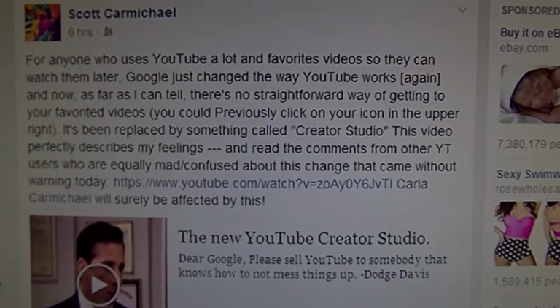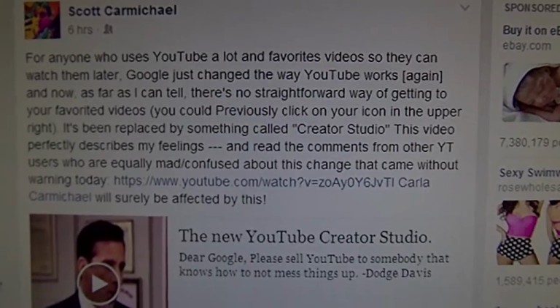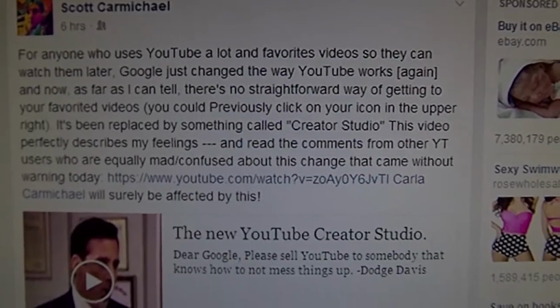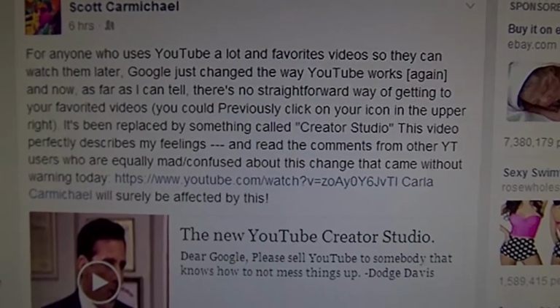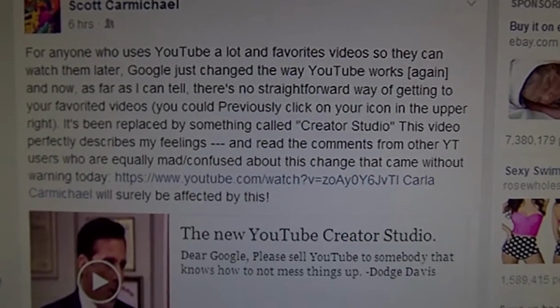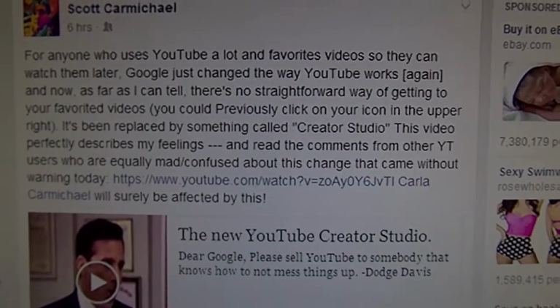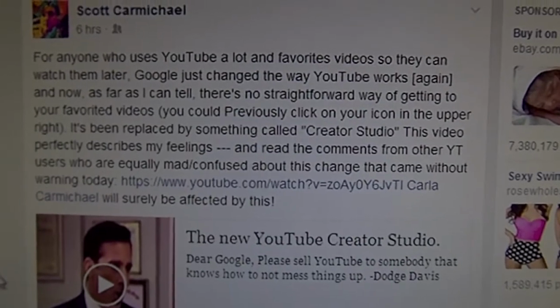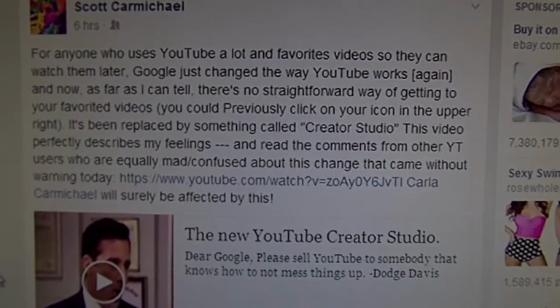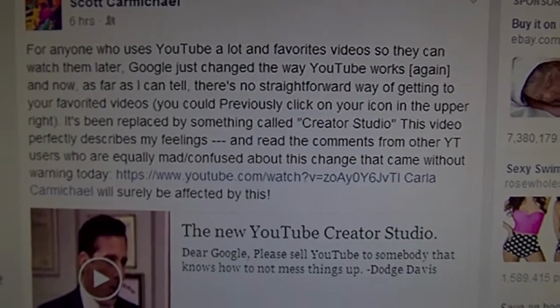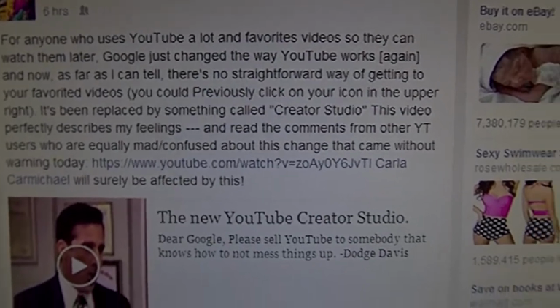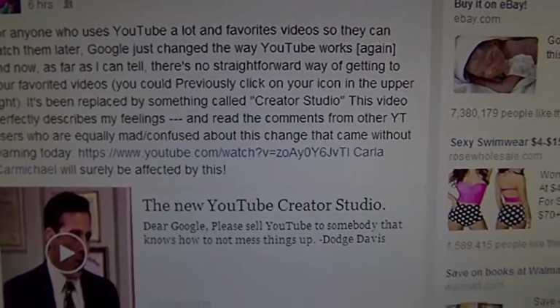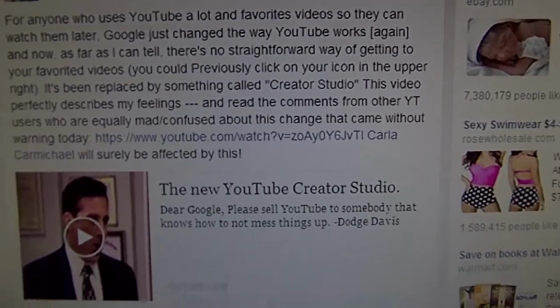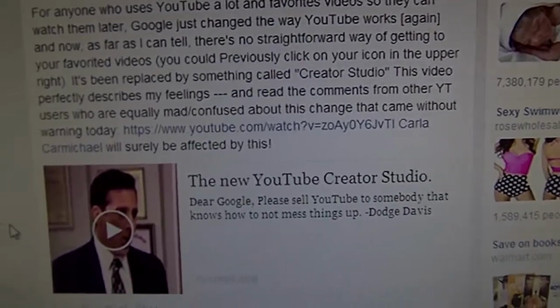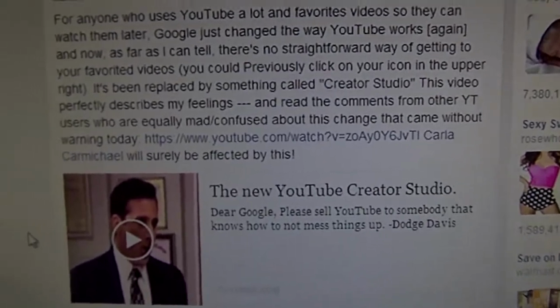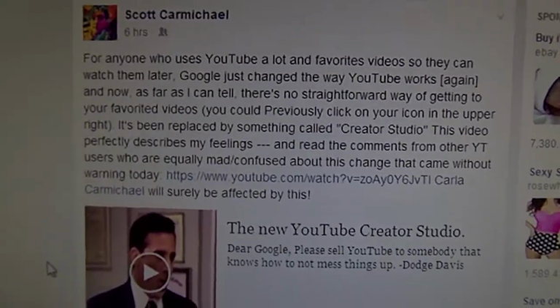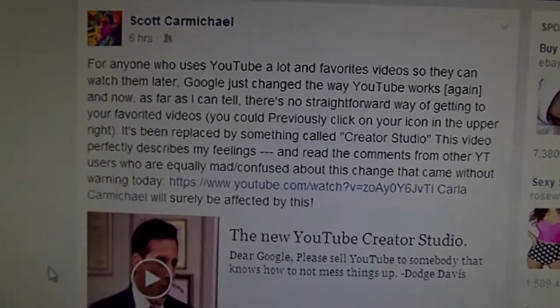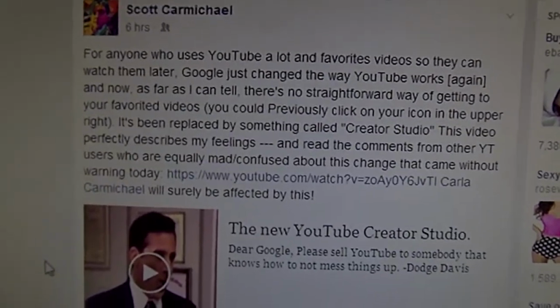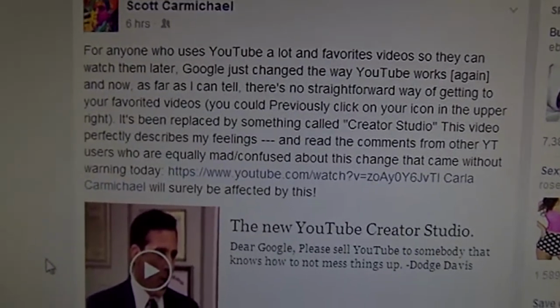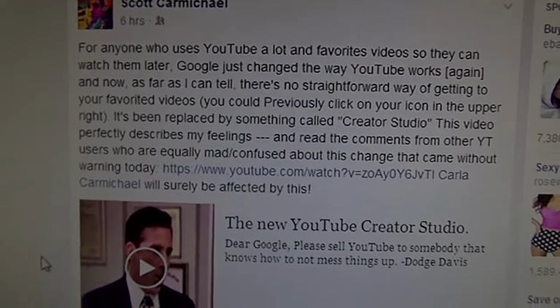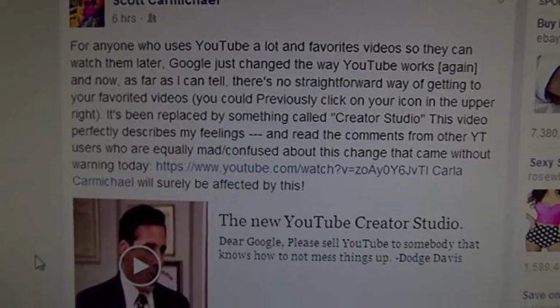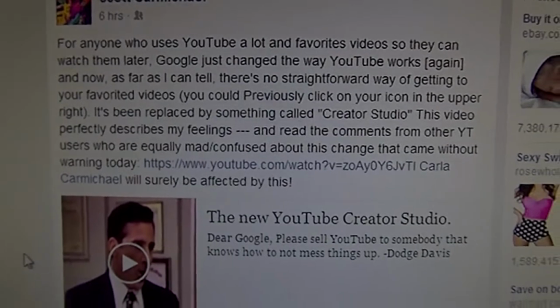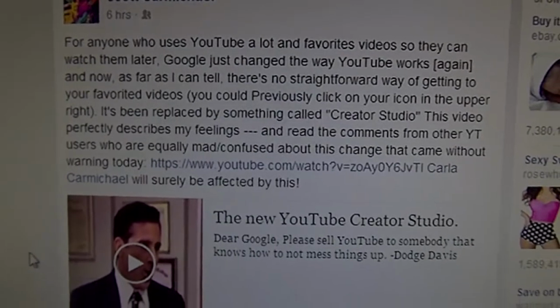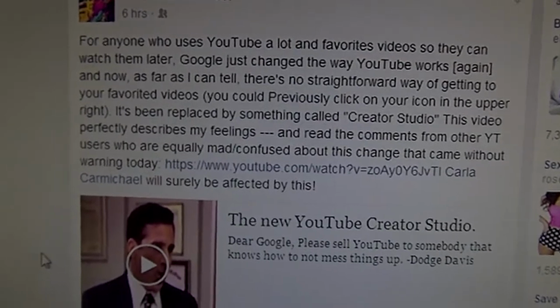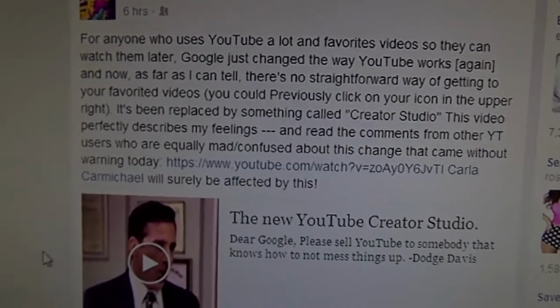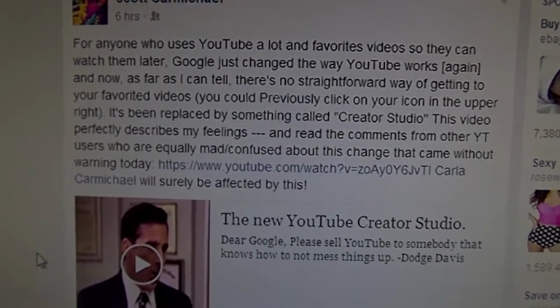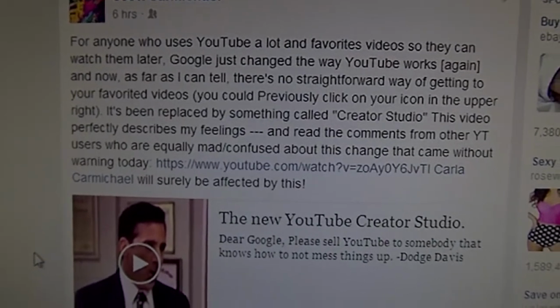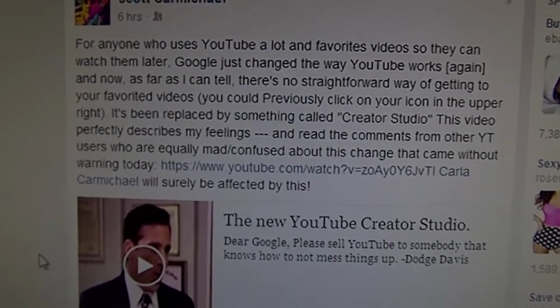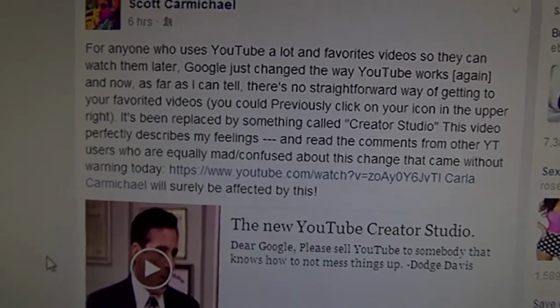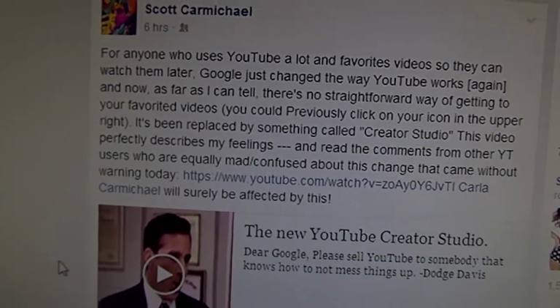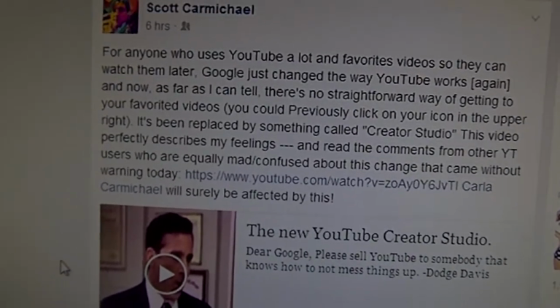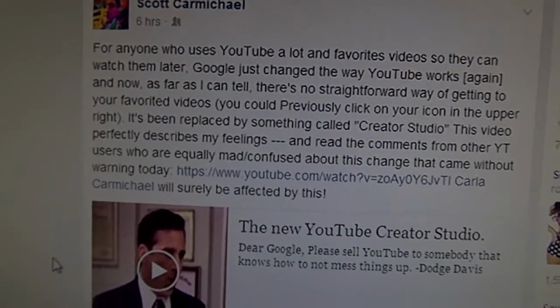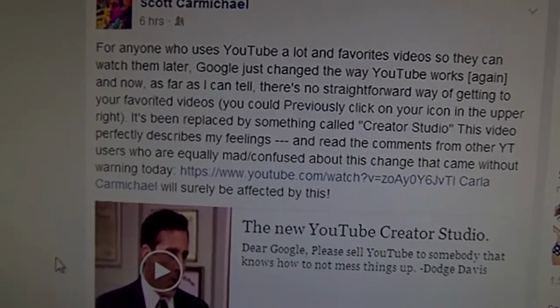Morning, everybody. If you're like me and you love YouTube, you might be interested in this.